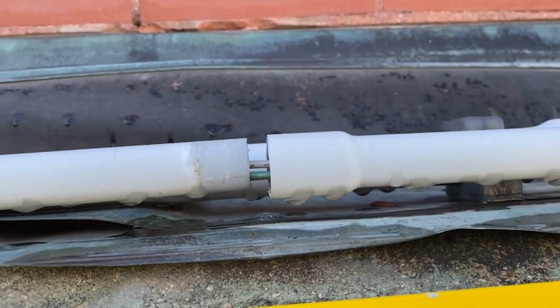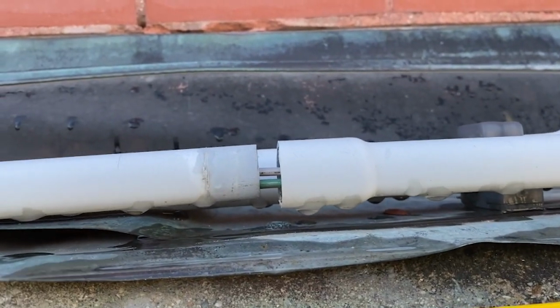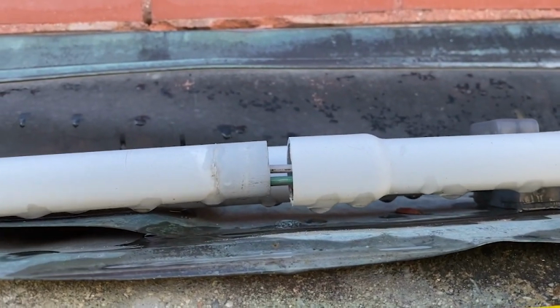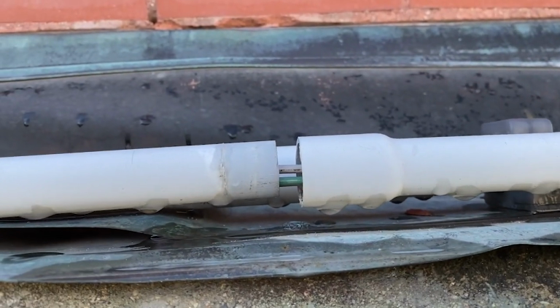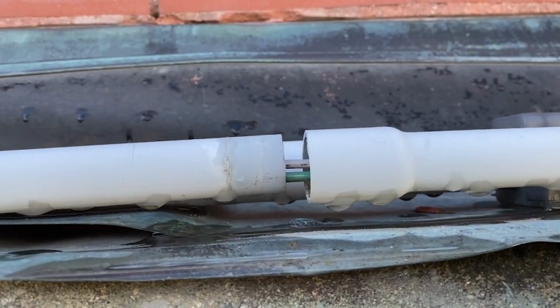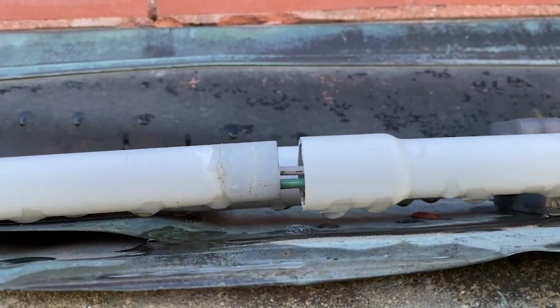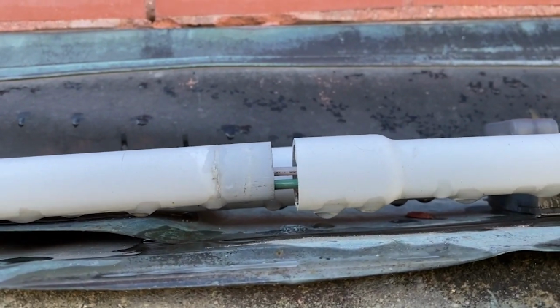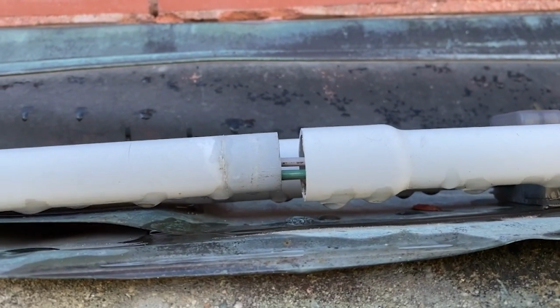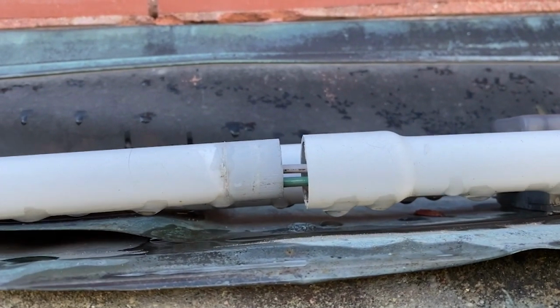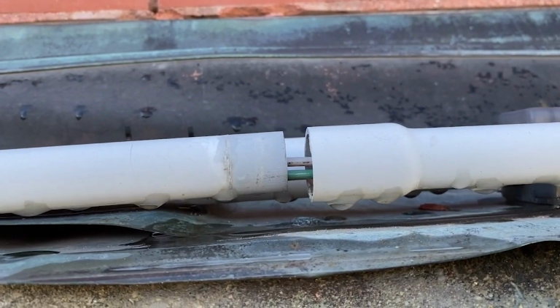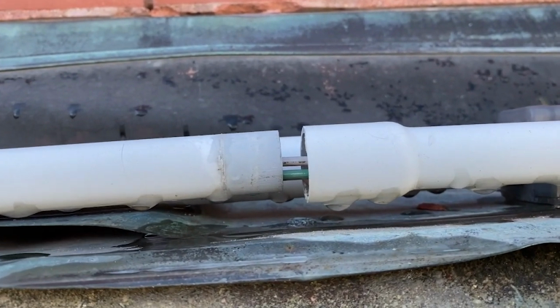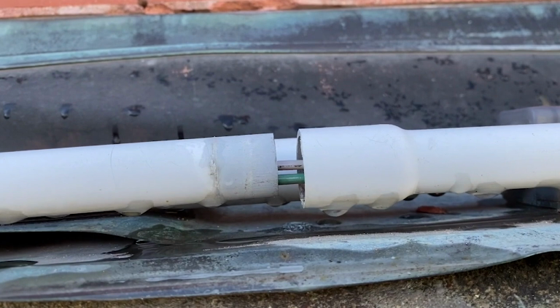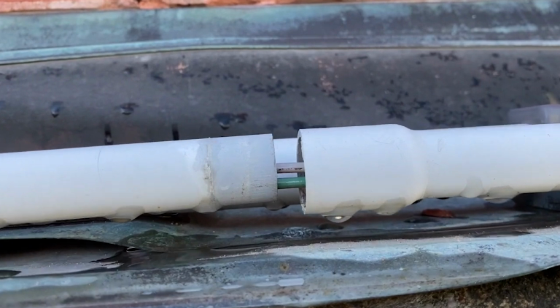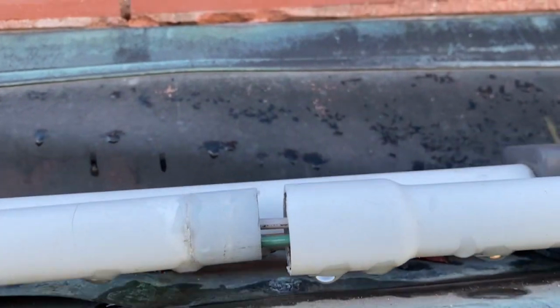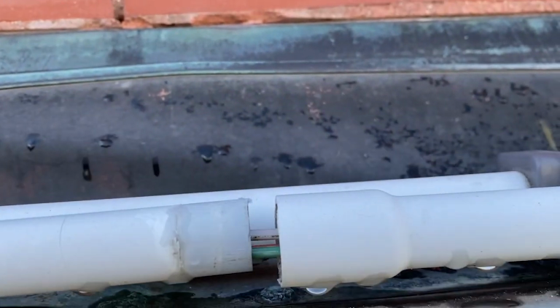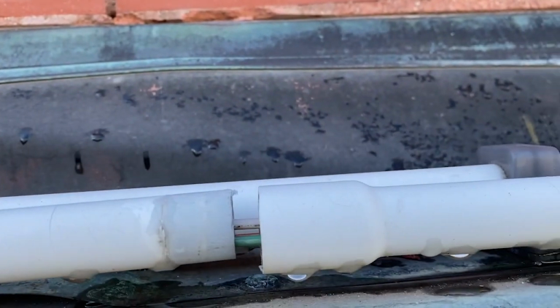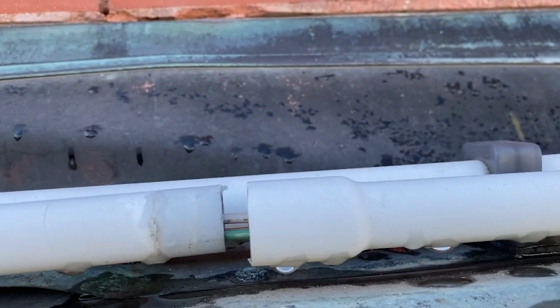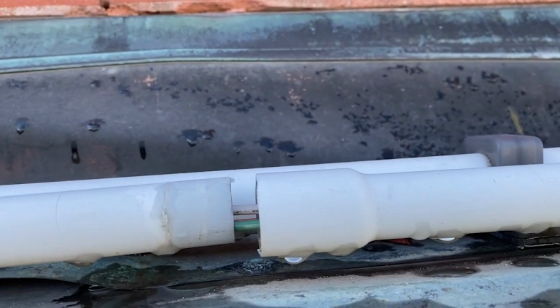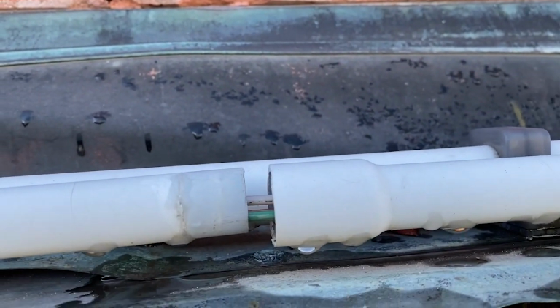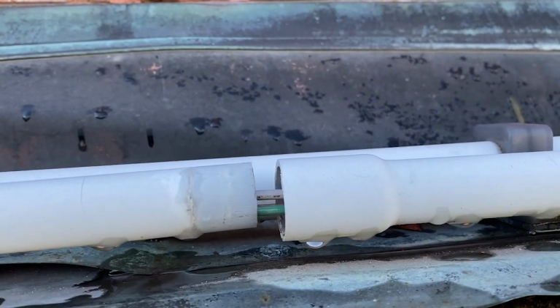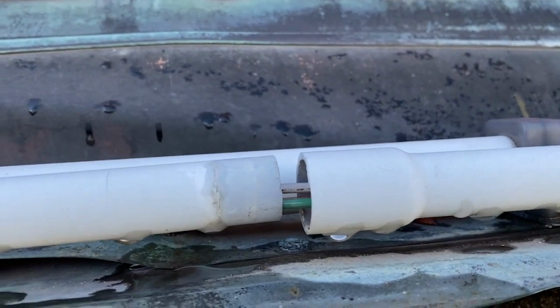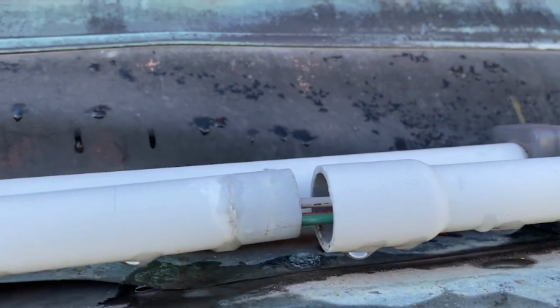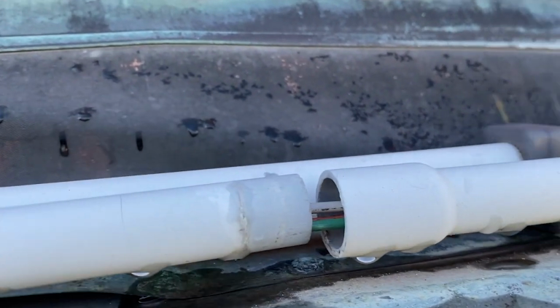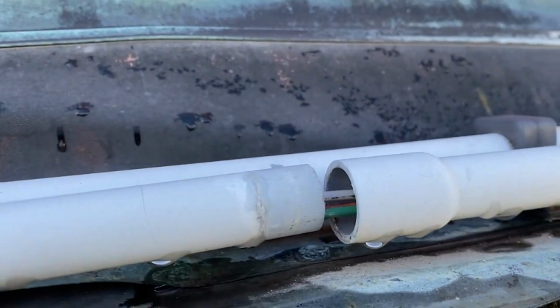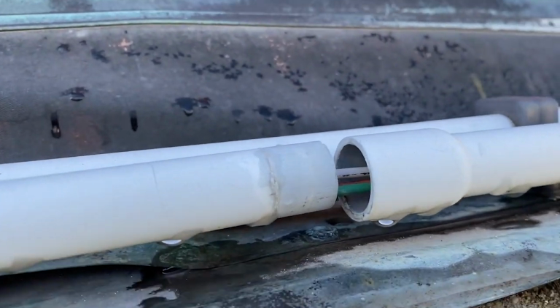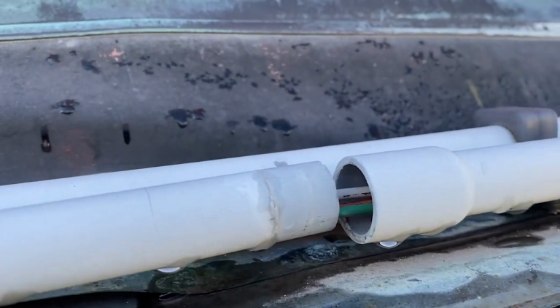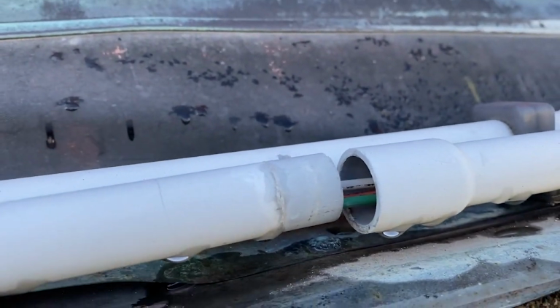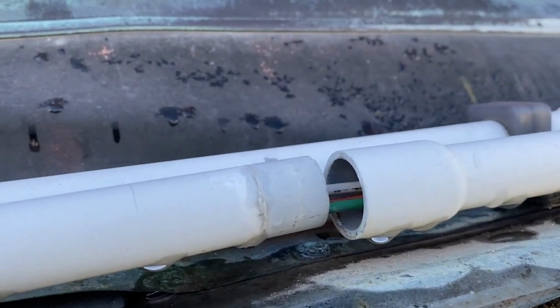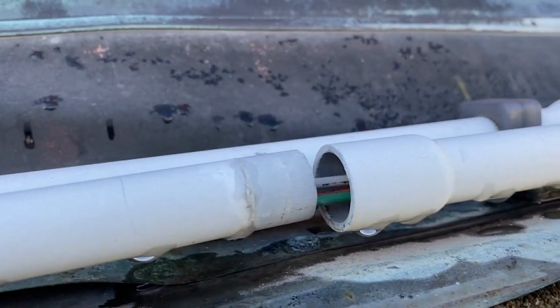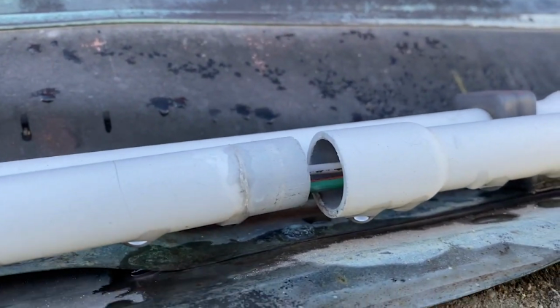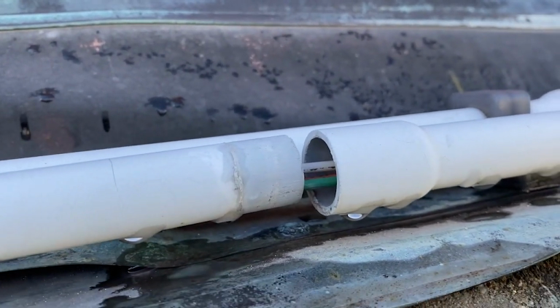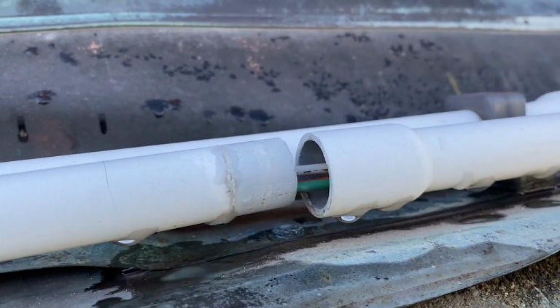And because of that, this is the end result: the PVC conduit has just pulled apart.